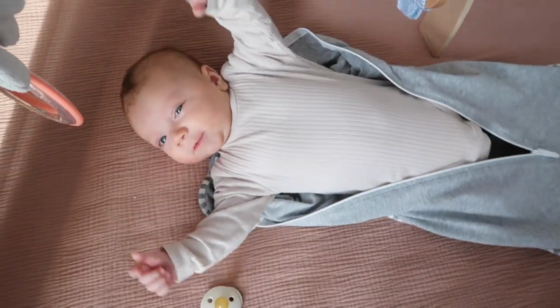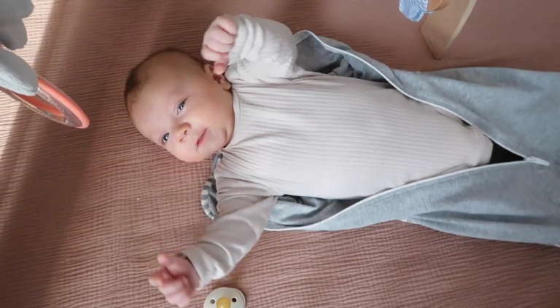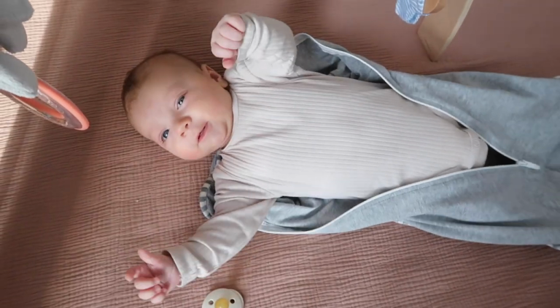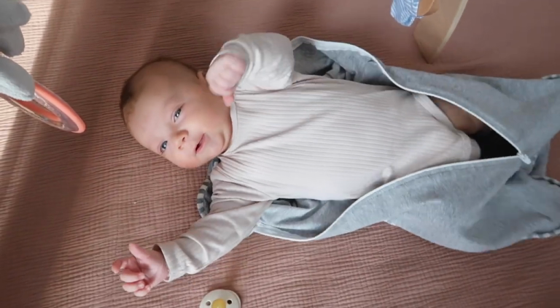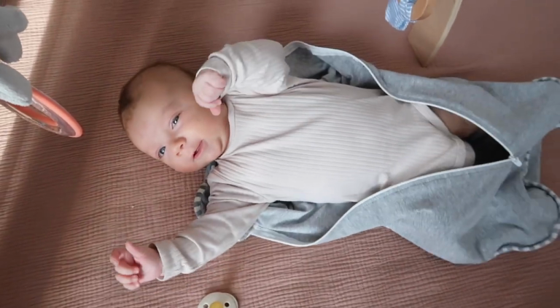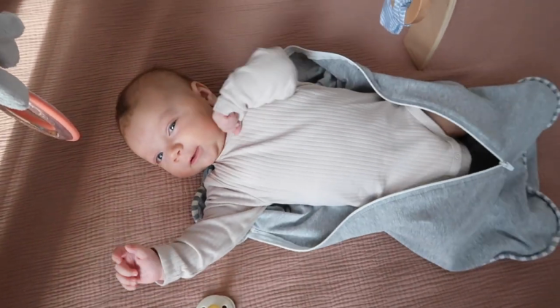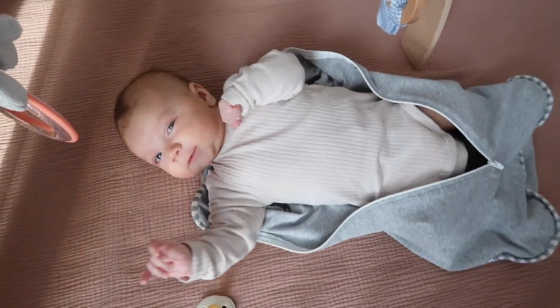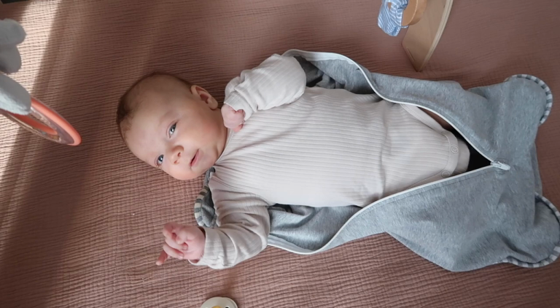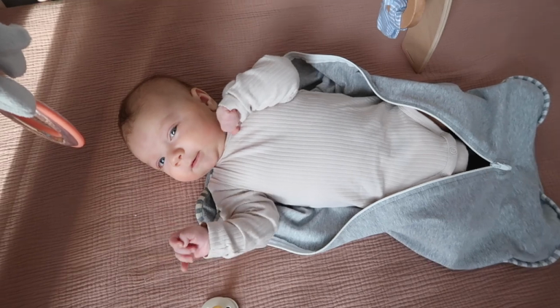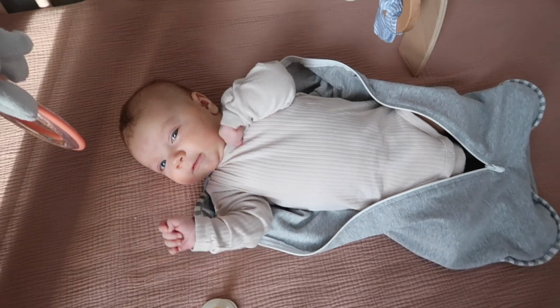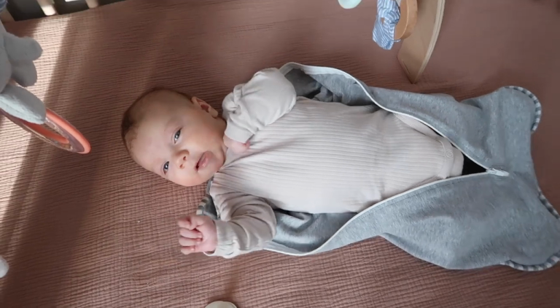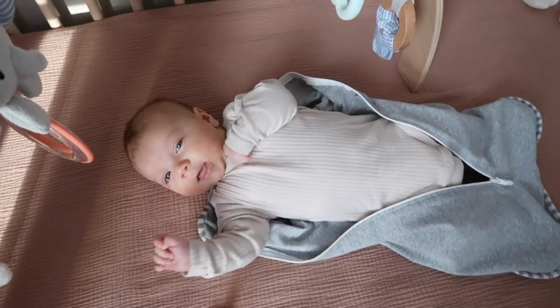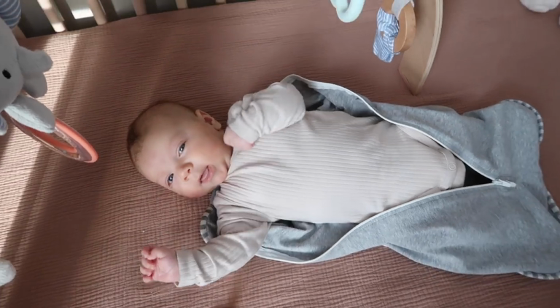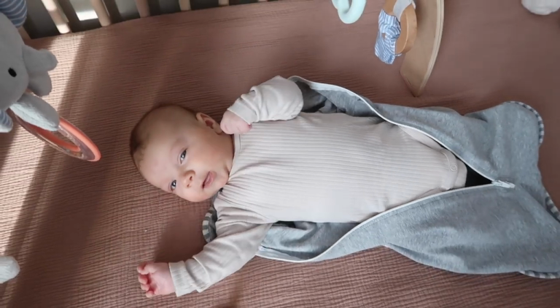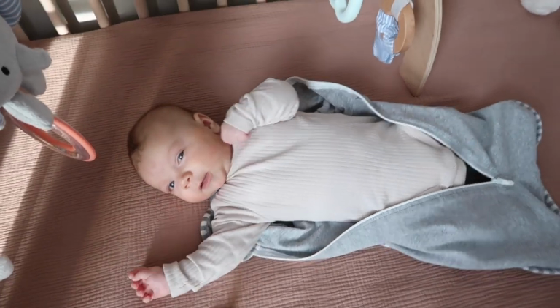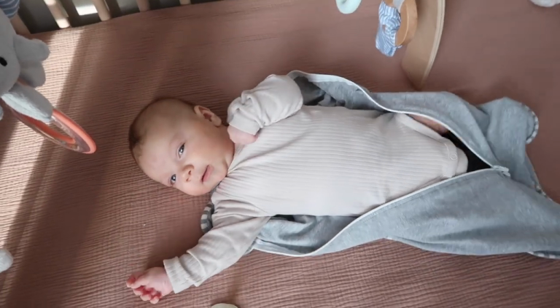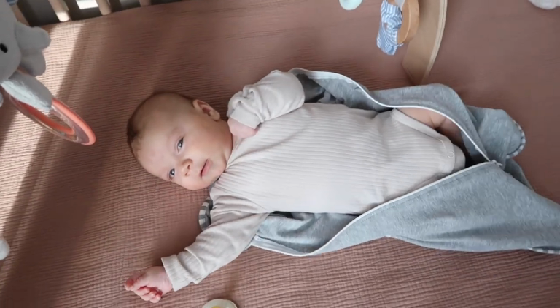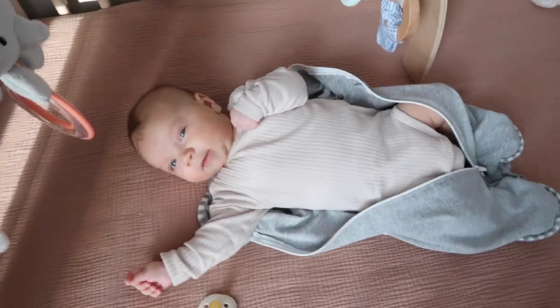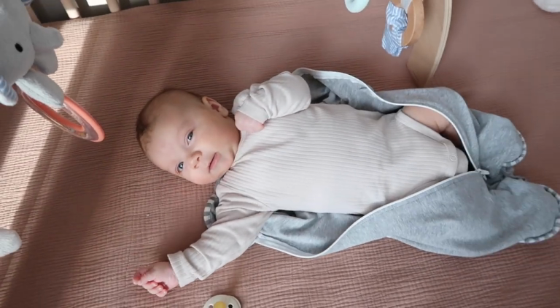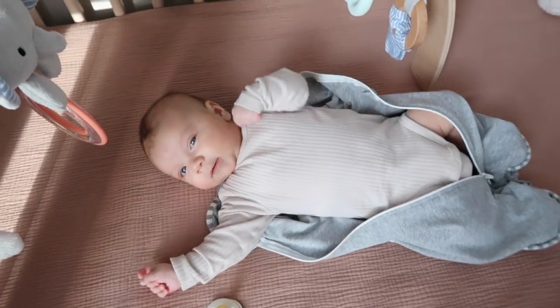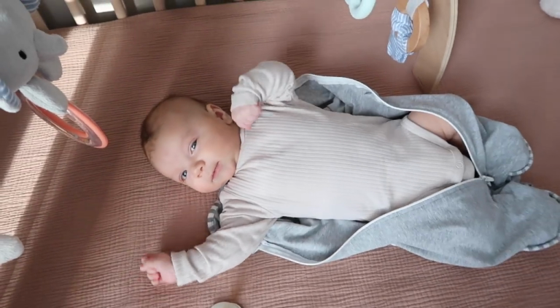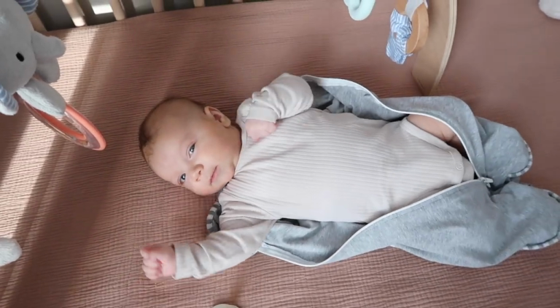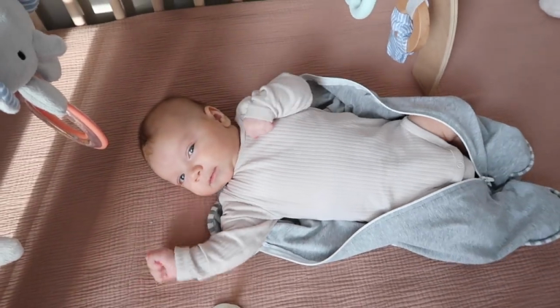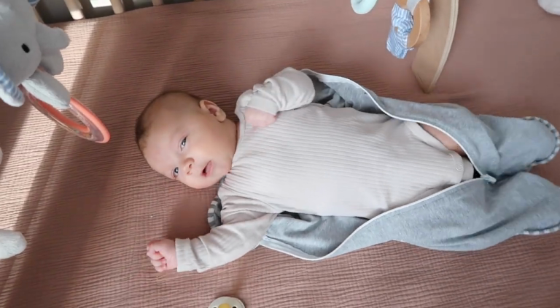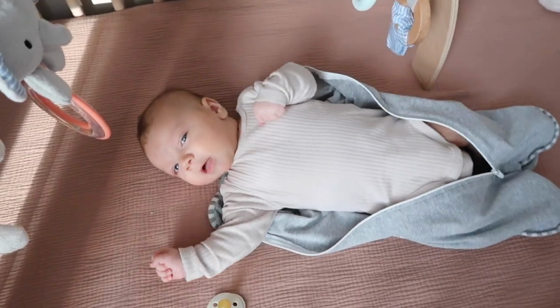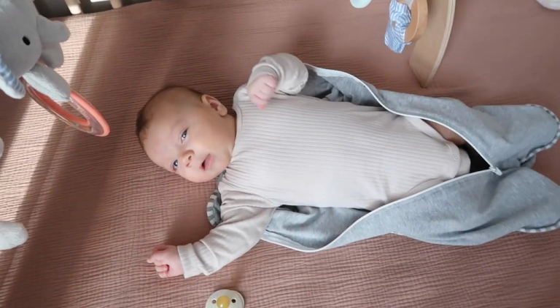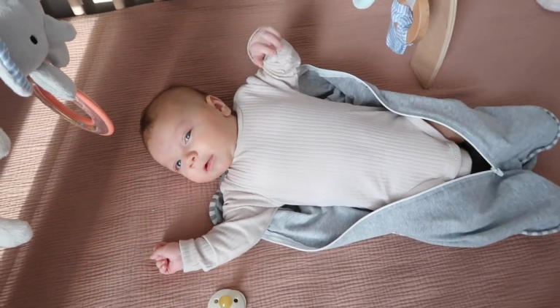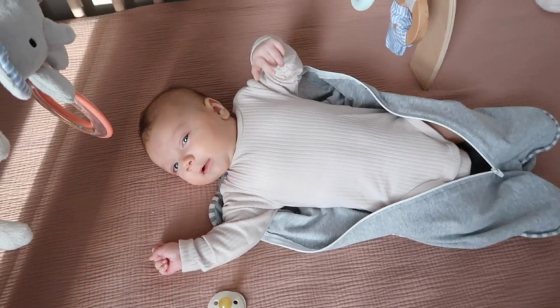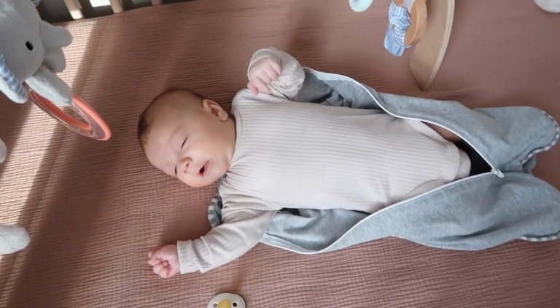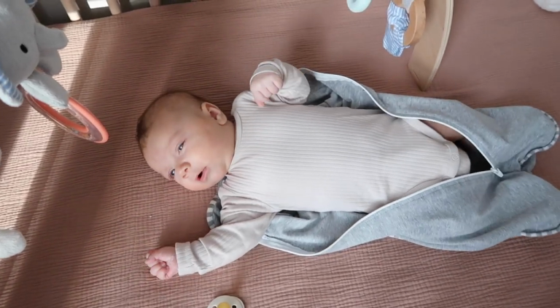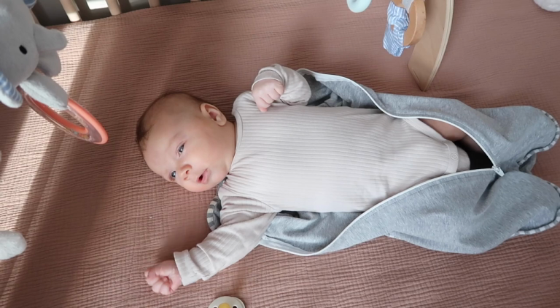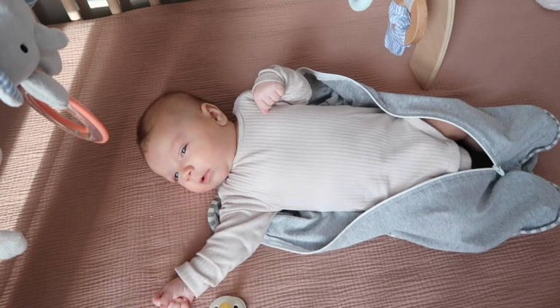He's learning to smile now too. He's almost two months, you guys, so his smiles are coming out. We can't wait for his little giggles to come out.